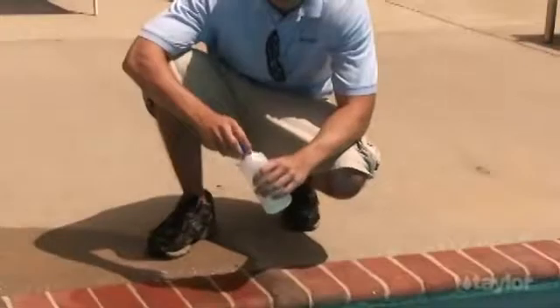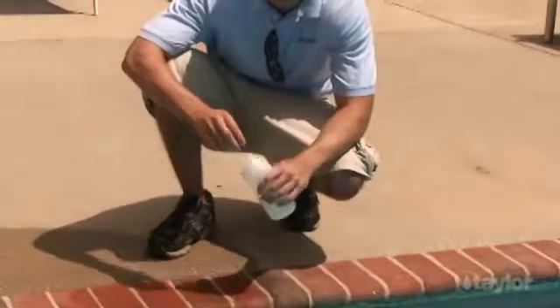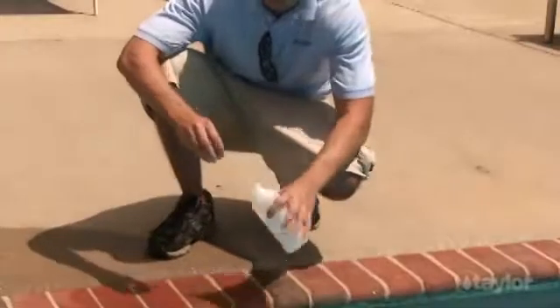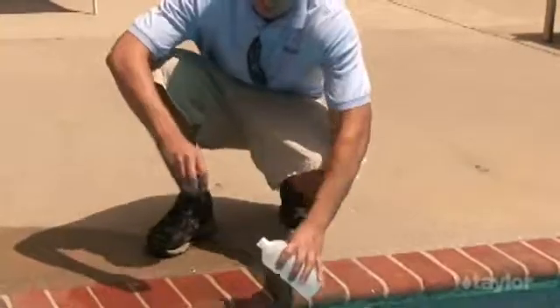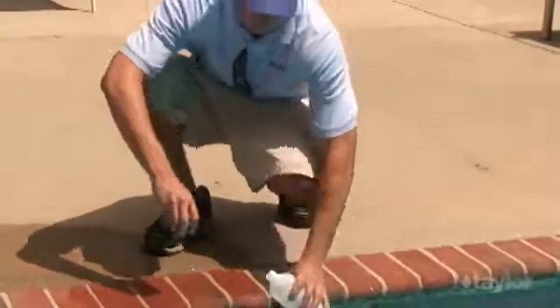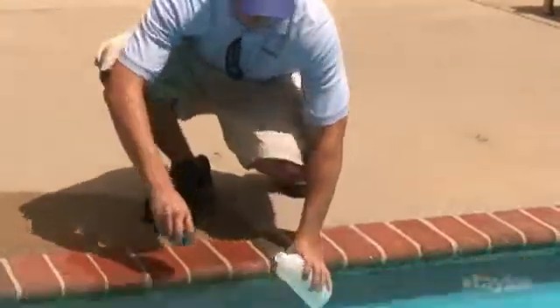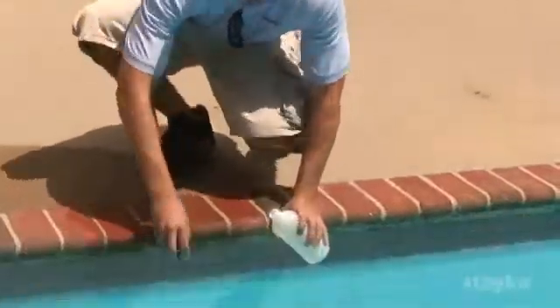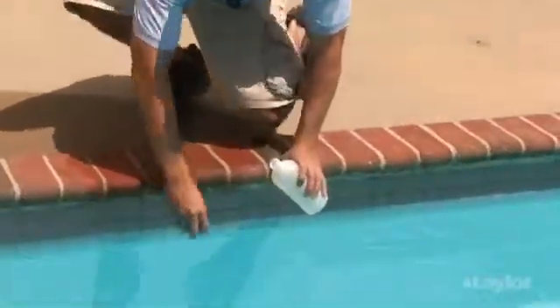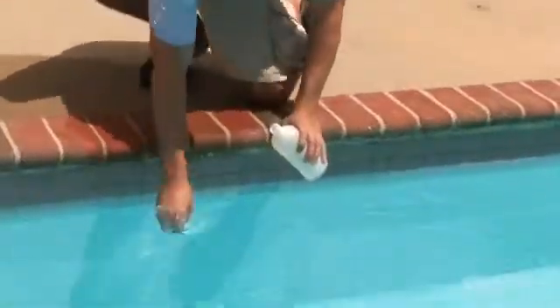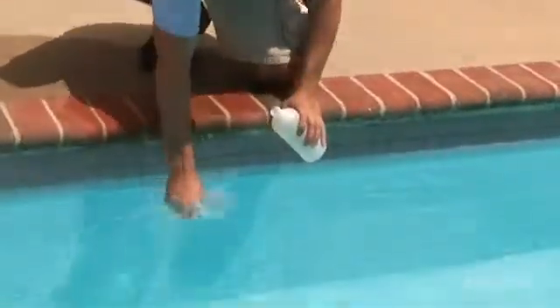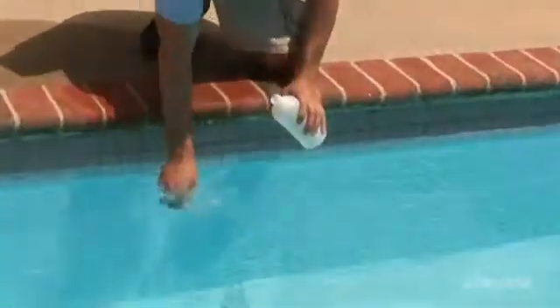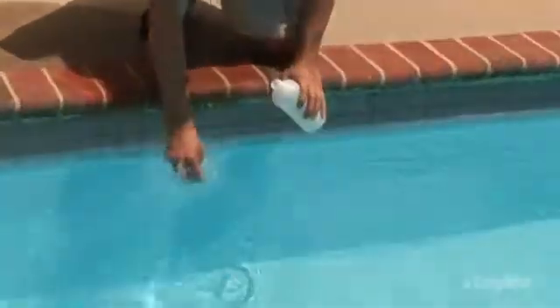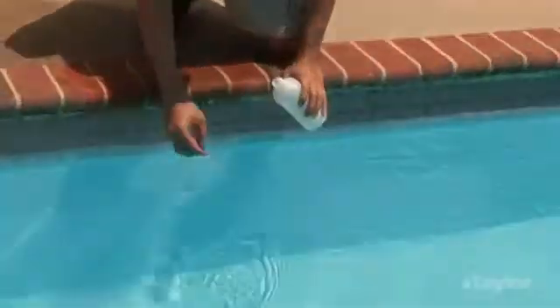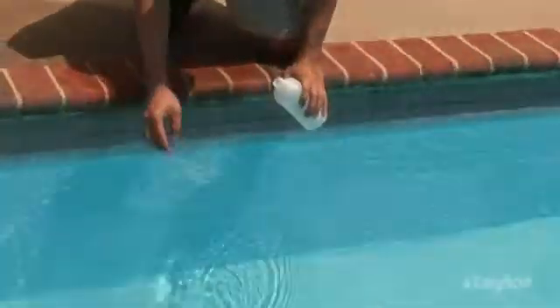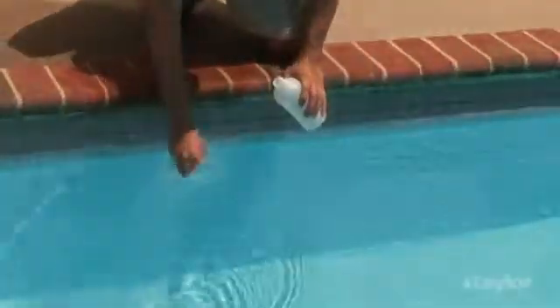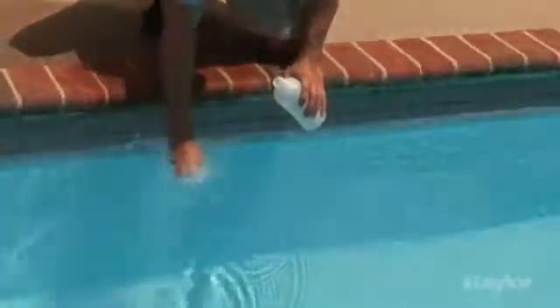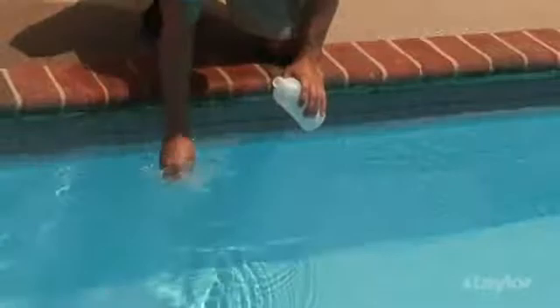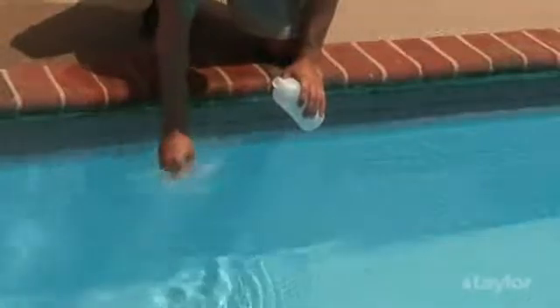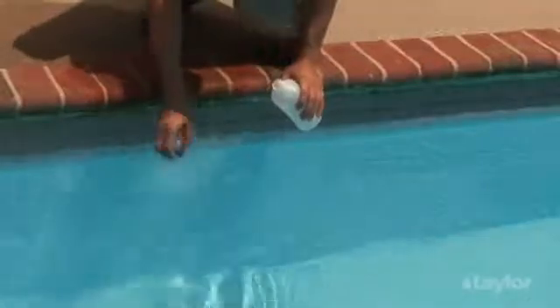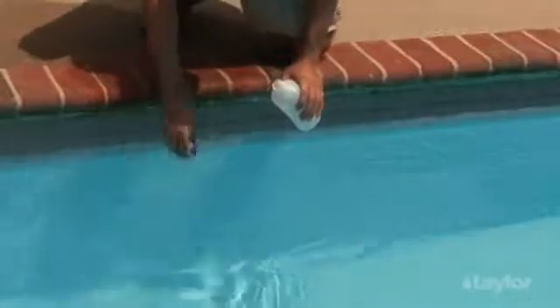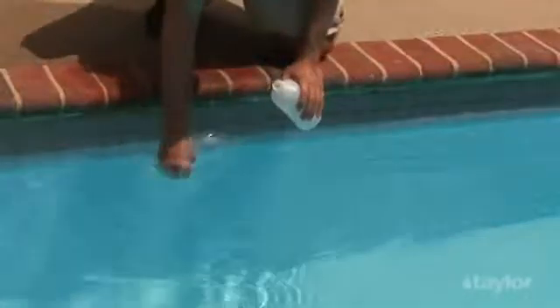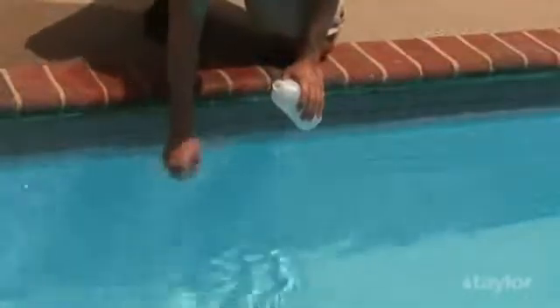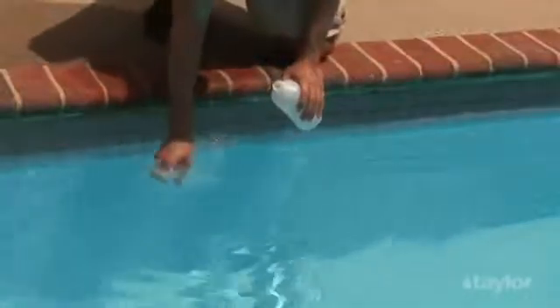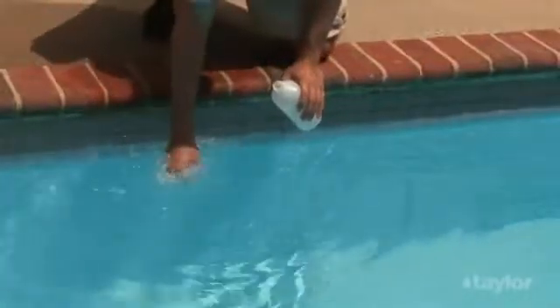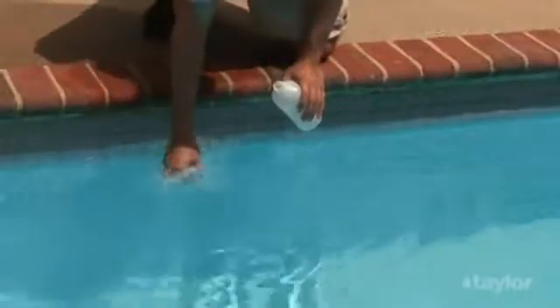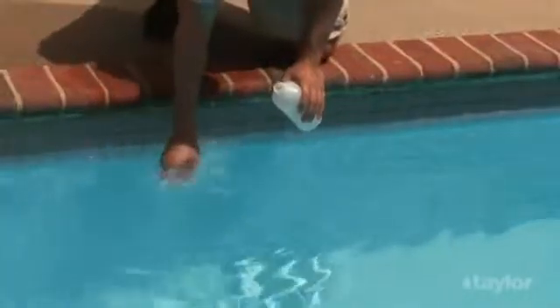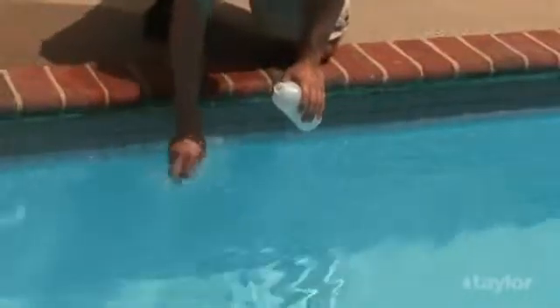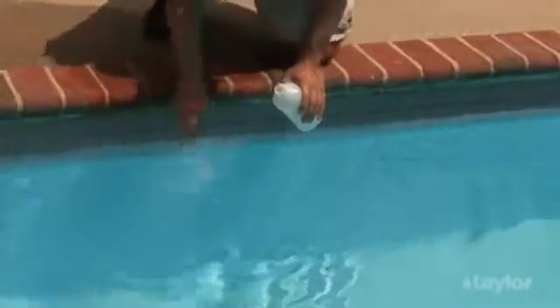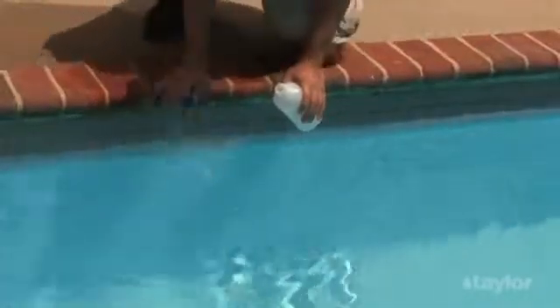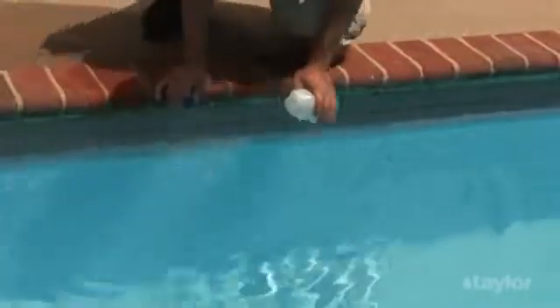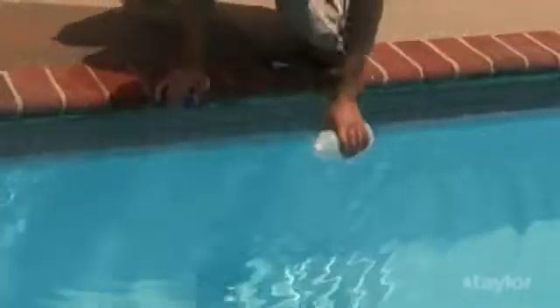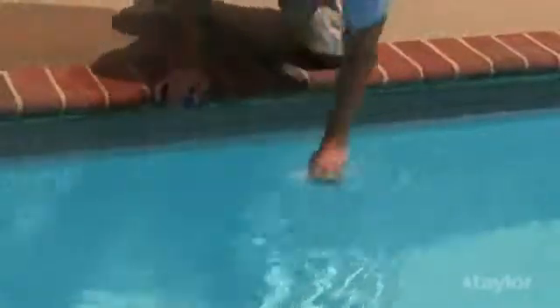Rinse both the bottle and the cap several times with the water to be tested.